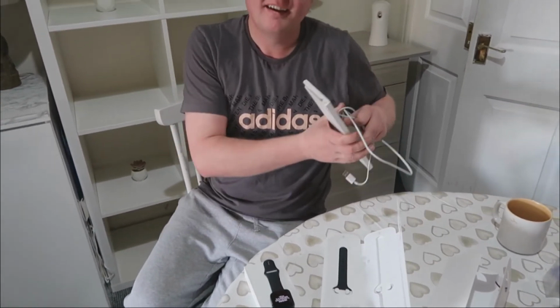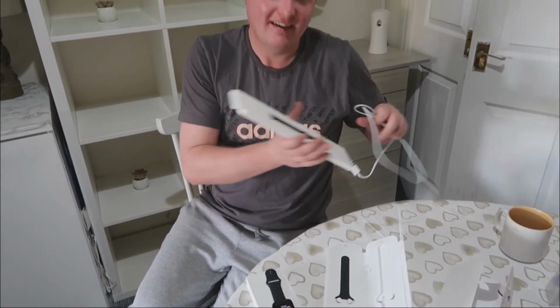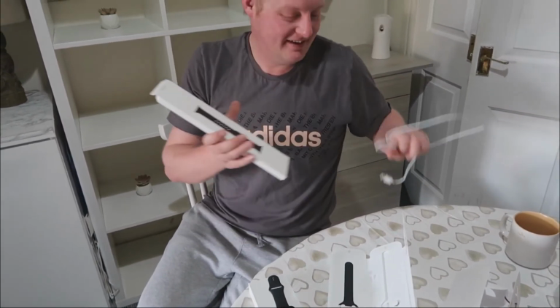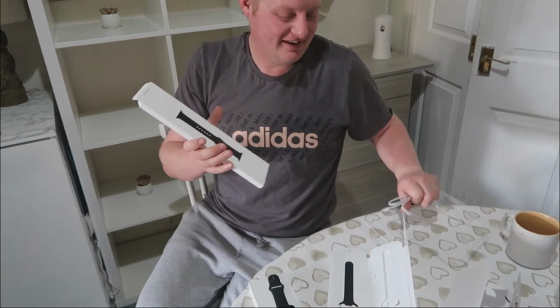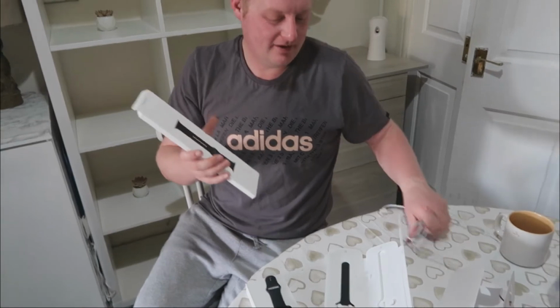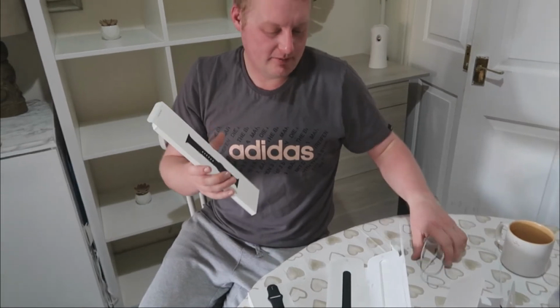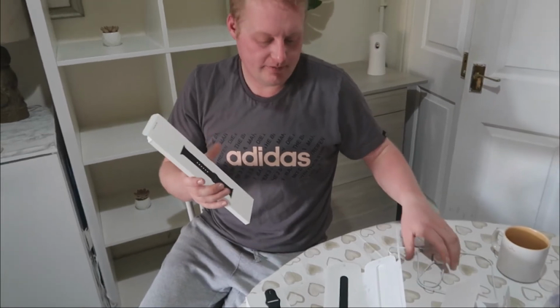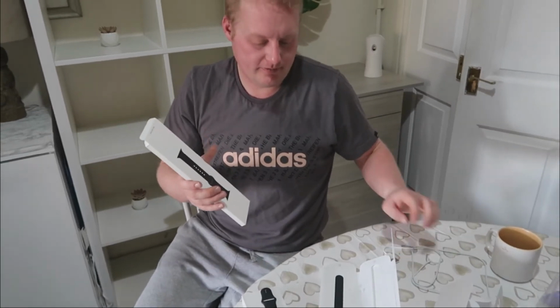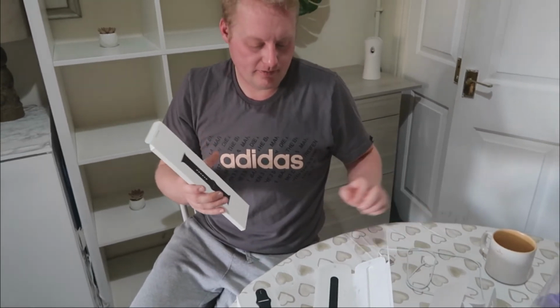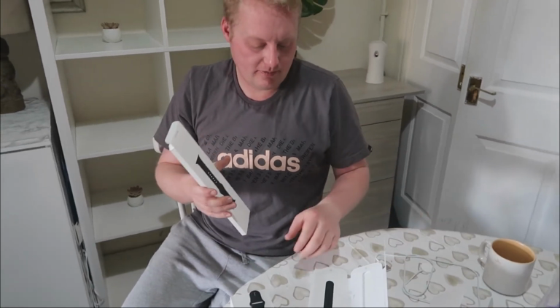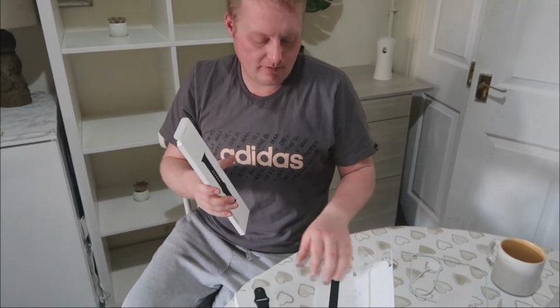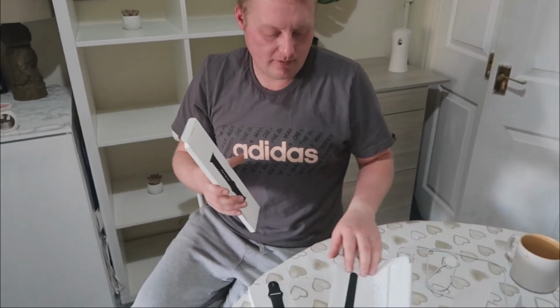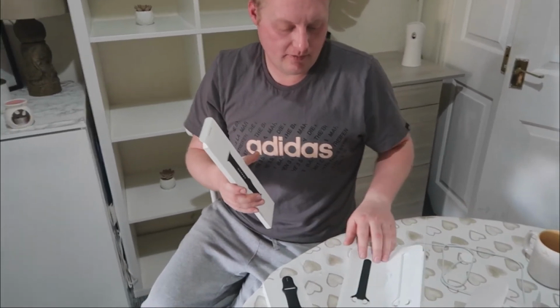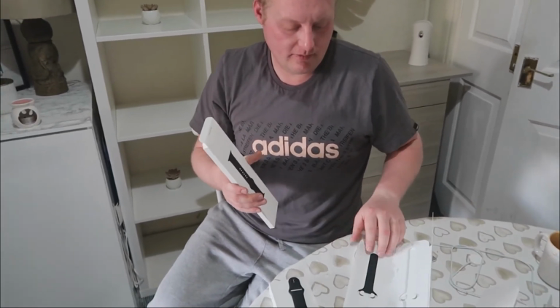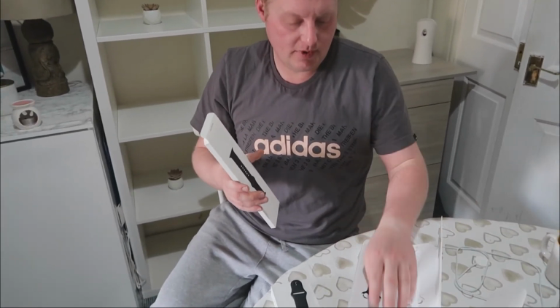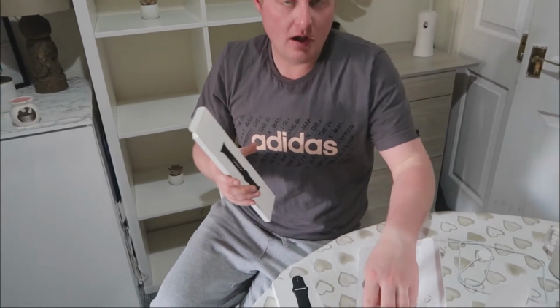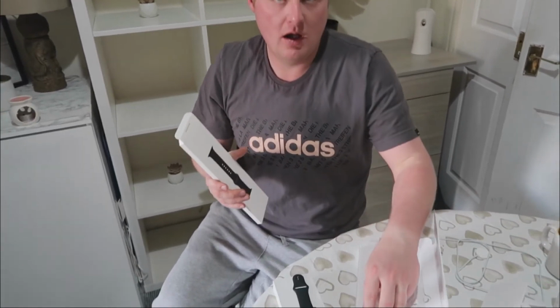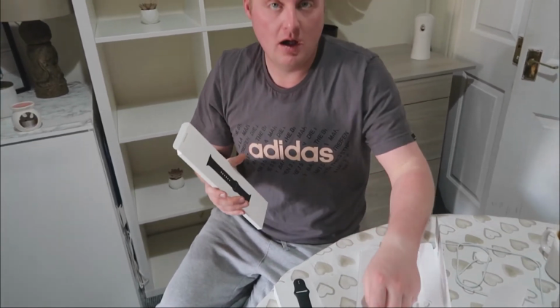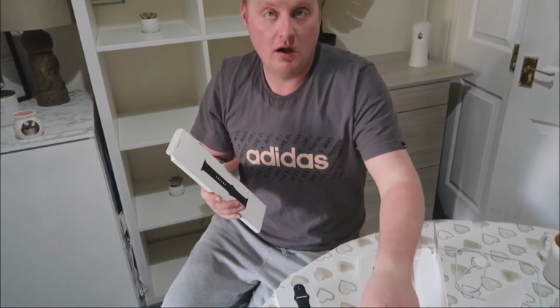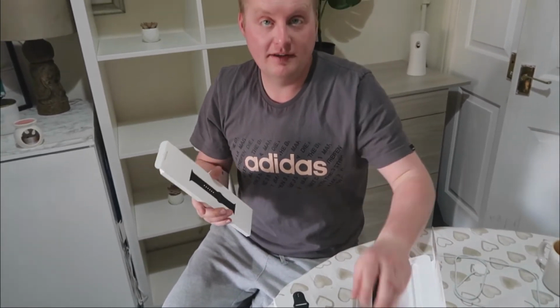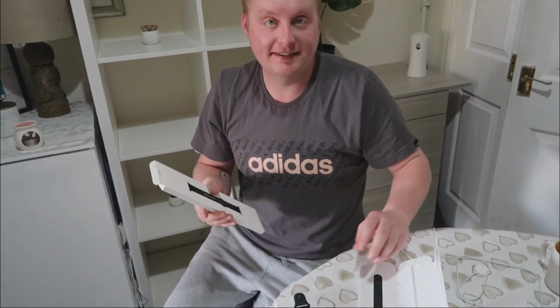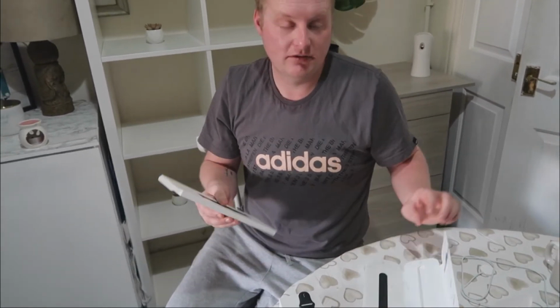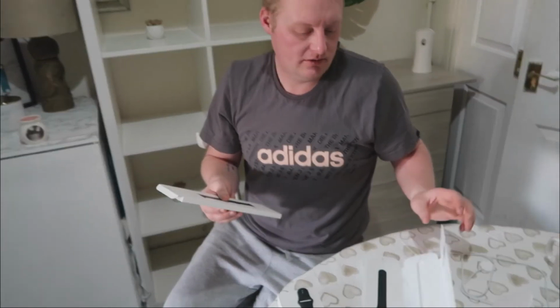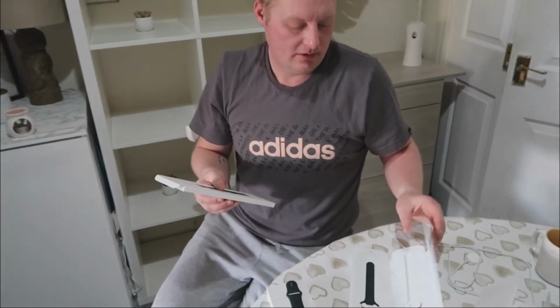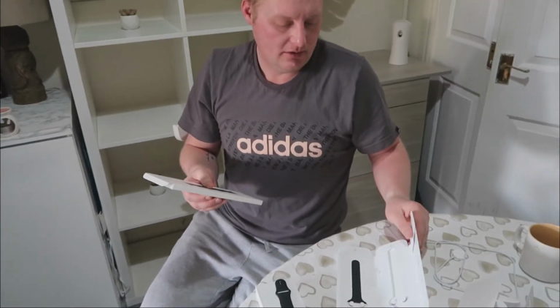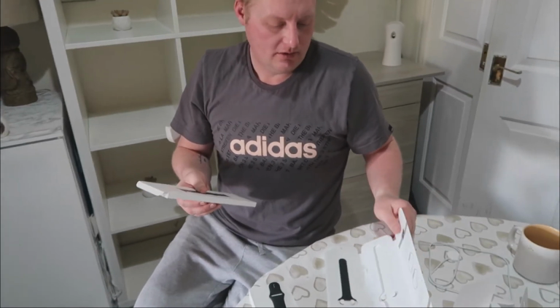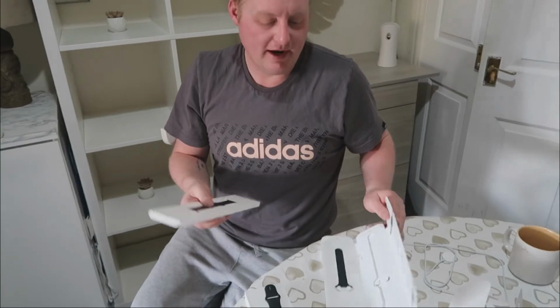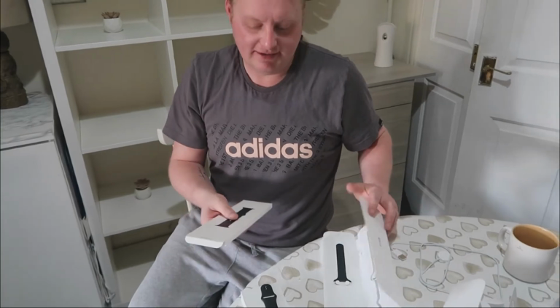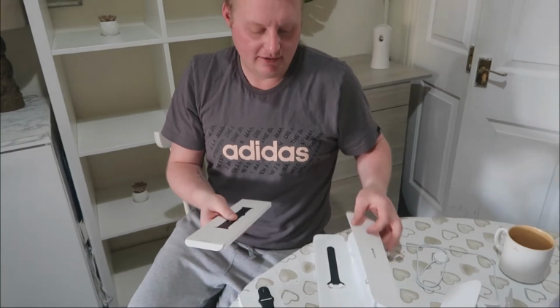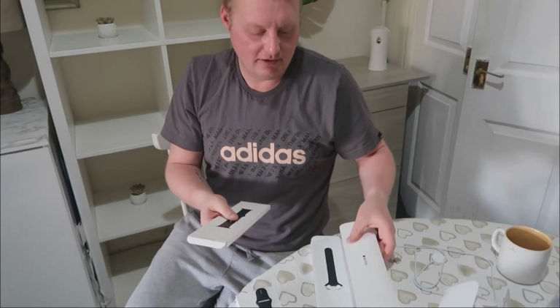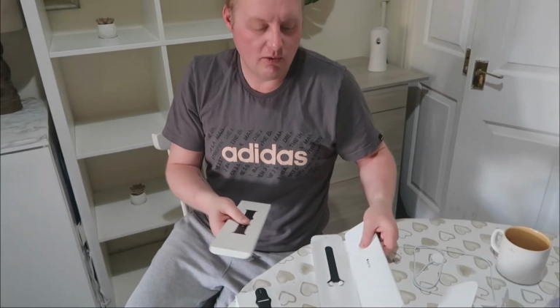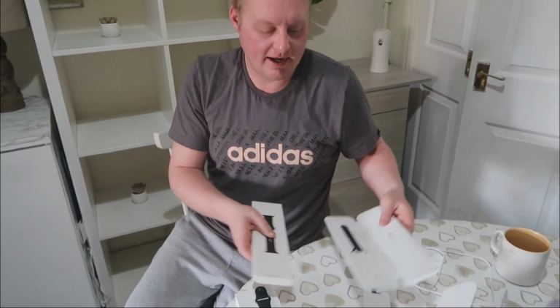You need to disconnect your old watch from your phone and then connect that one. Right, yeah, okay.